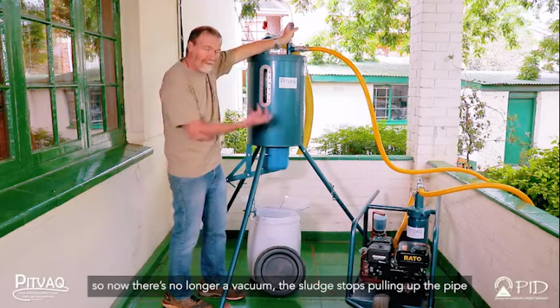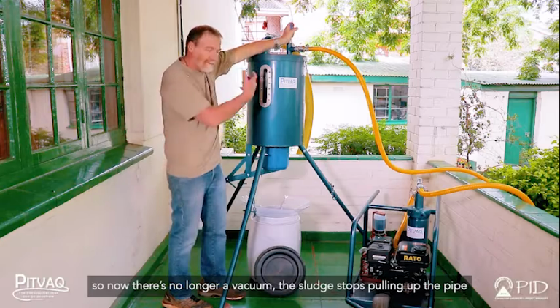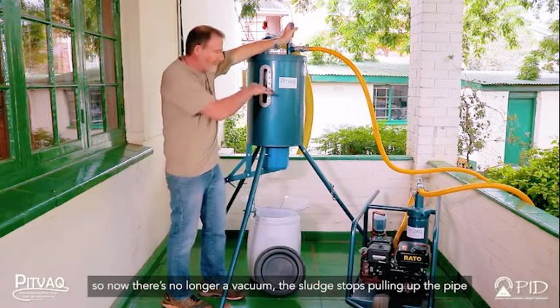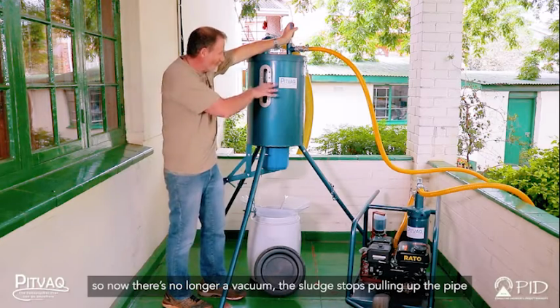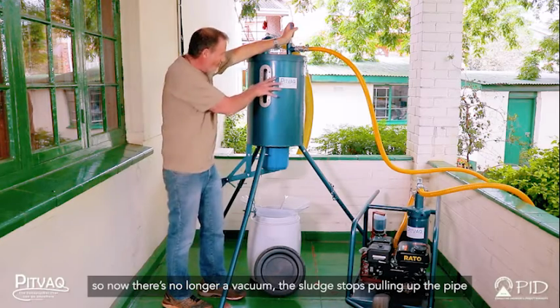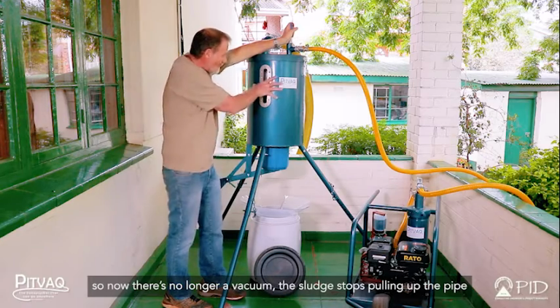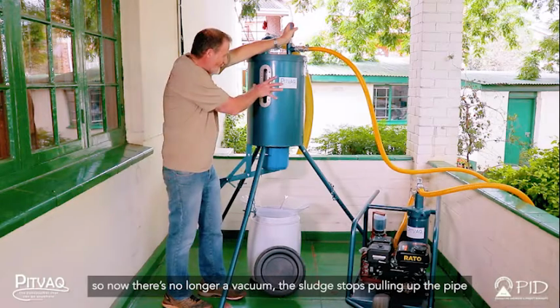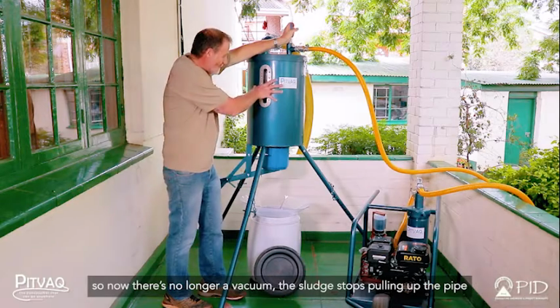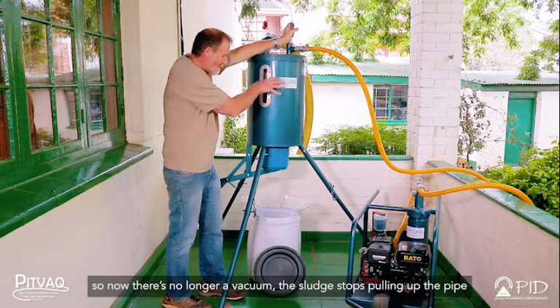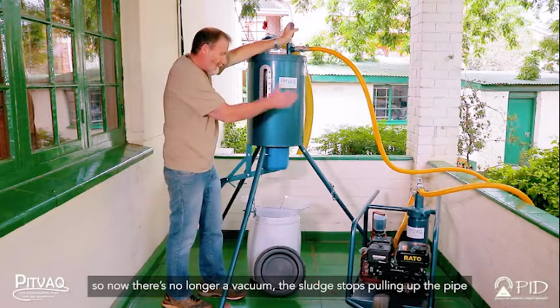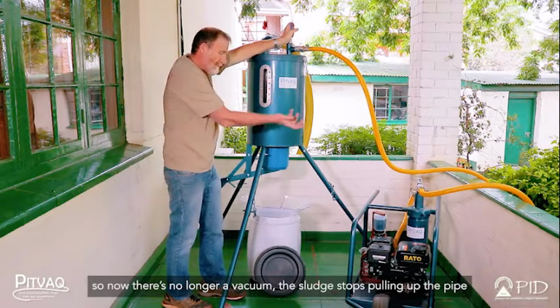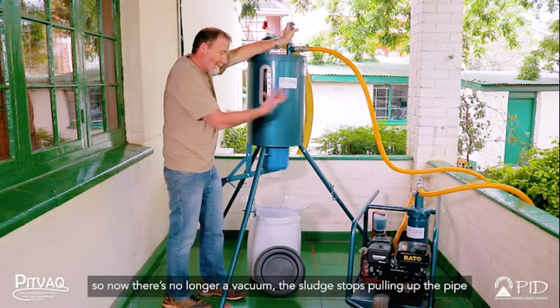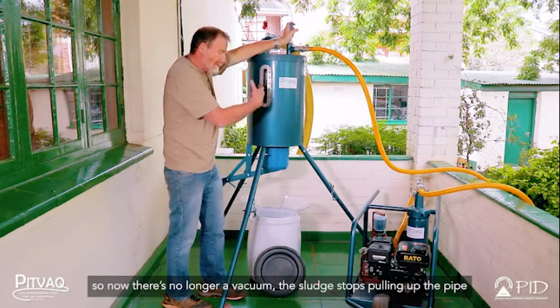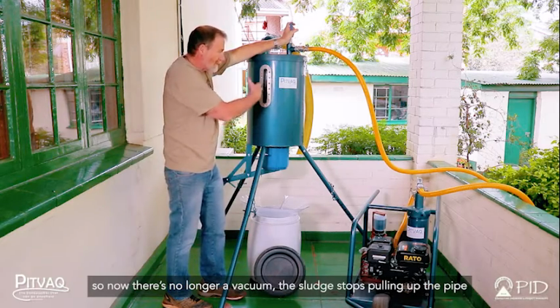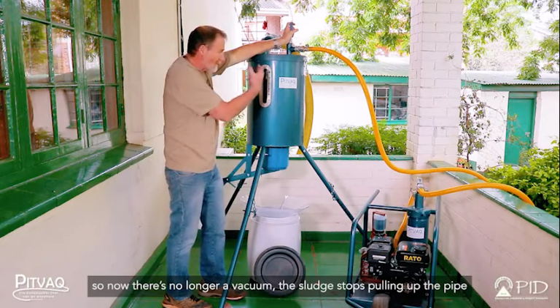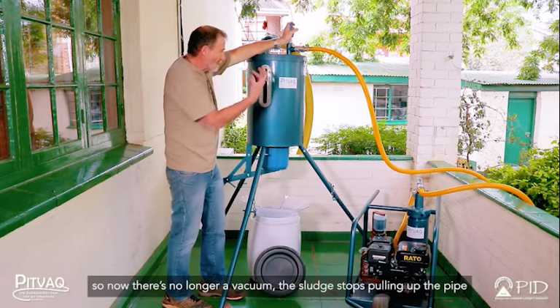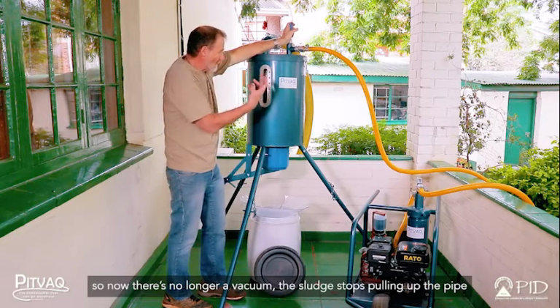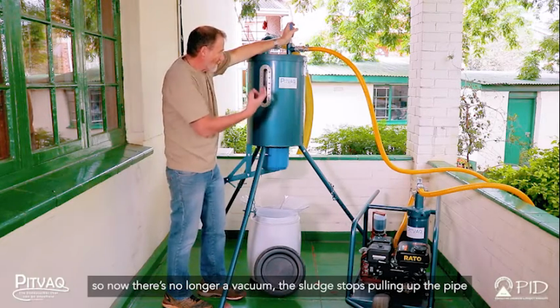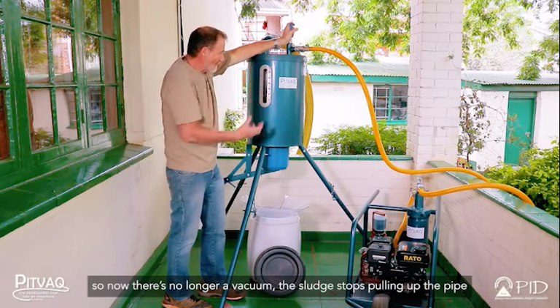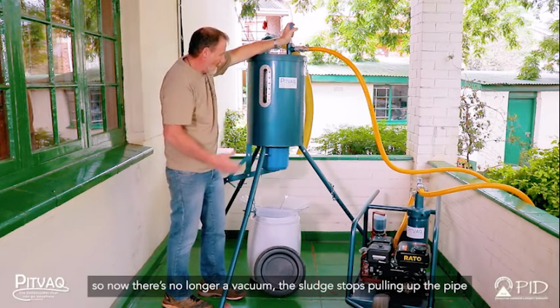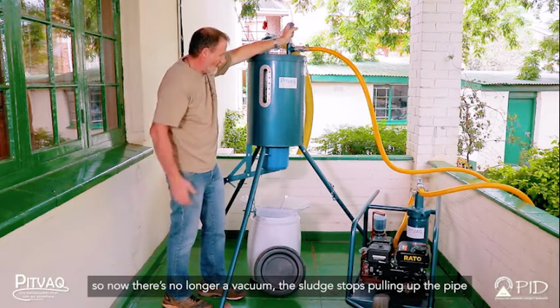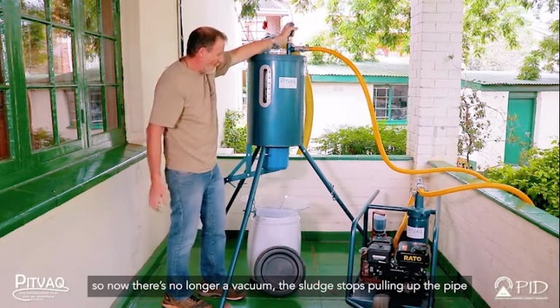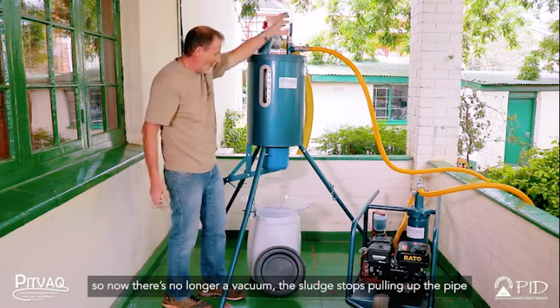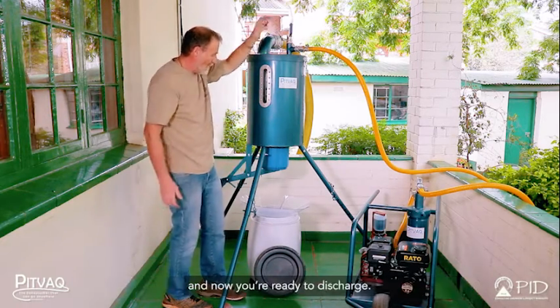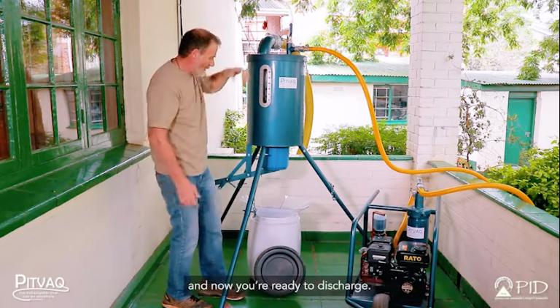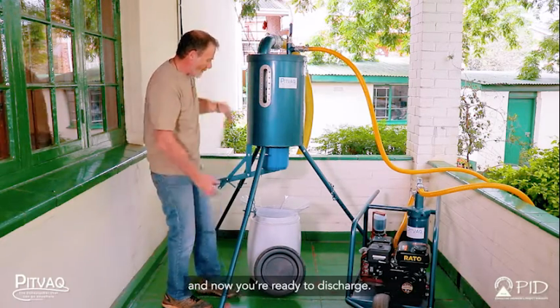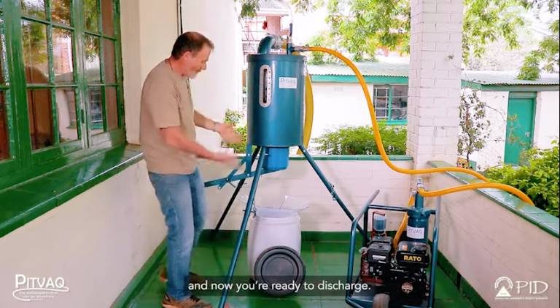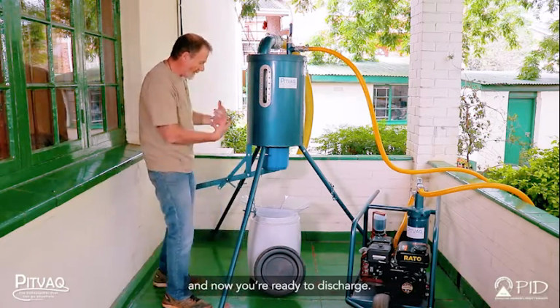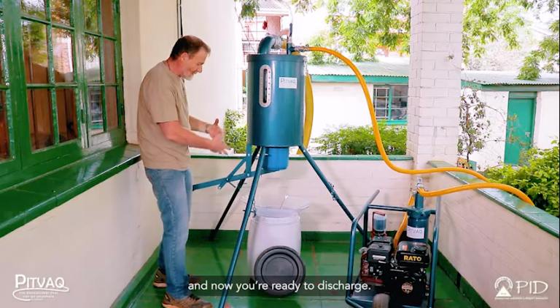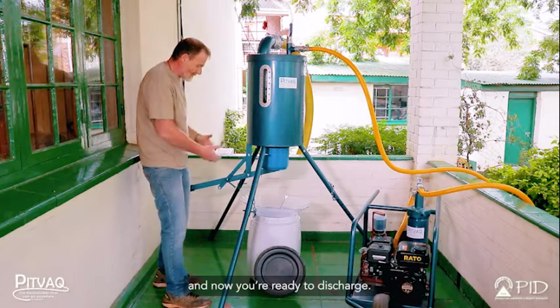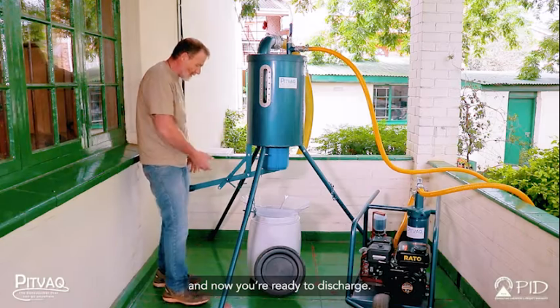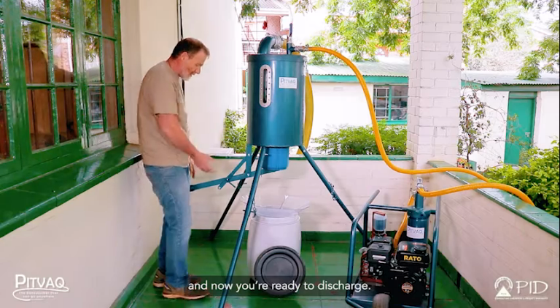Now there's no longer a vacuum. The sludge stops pulling up the pipe, and now you're ready to discharge.